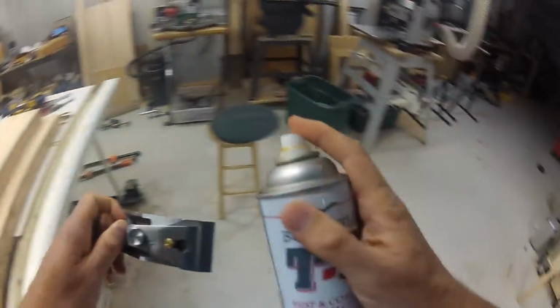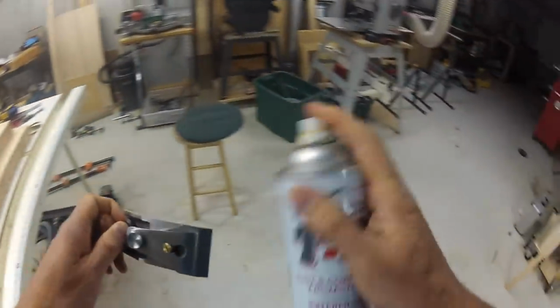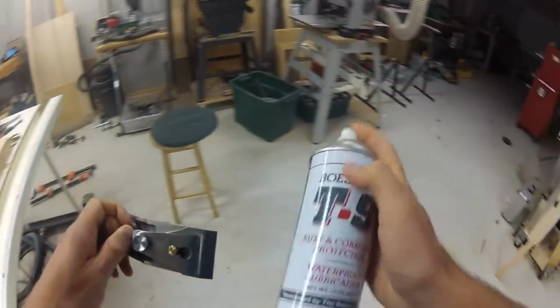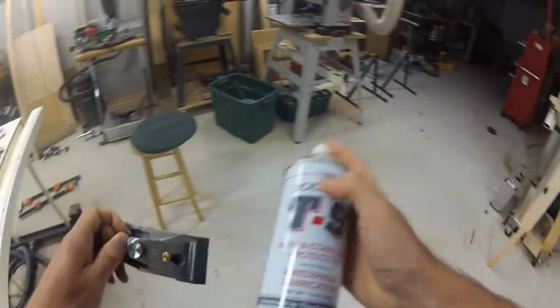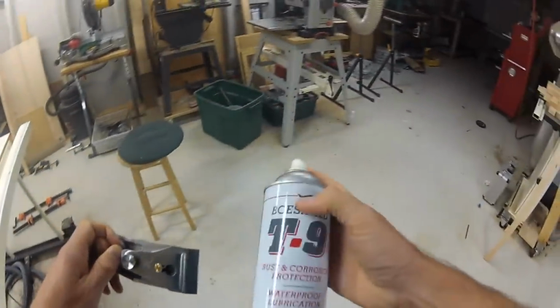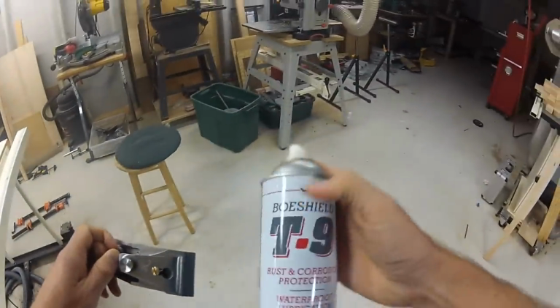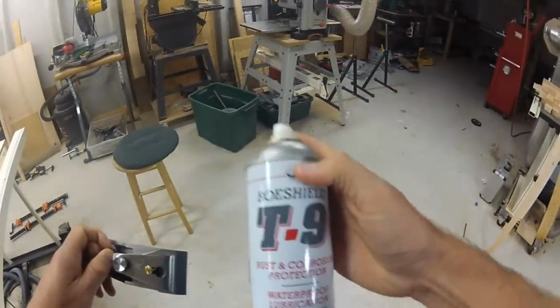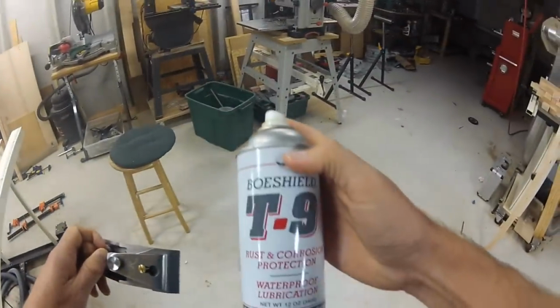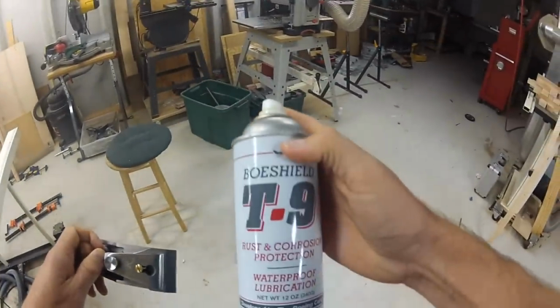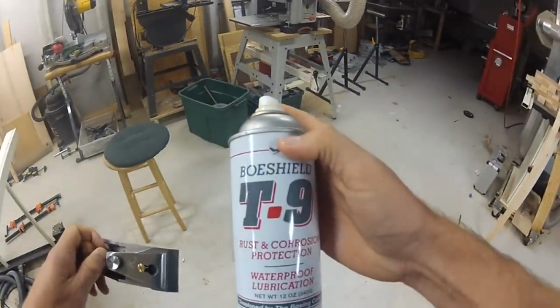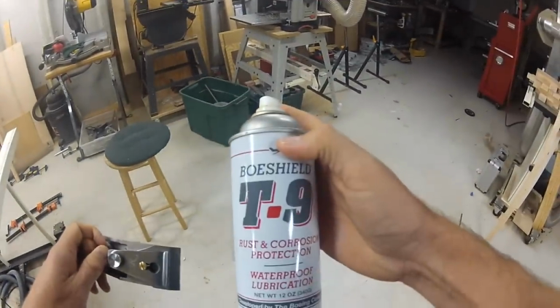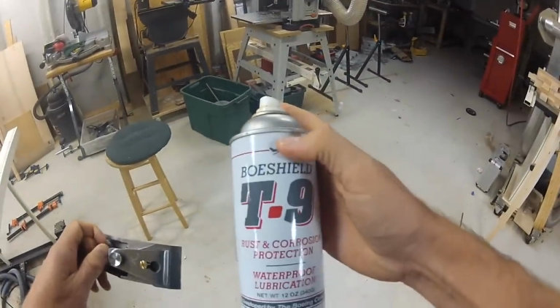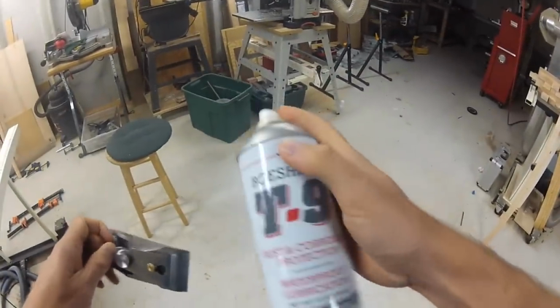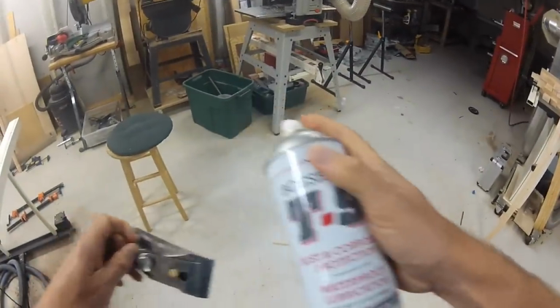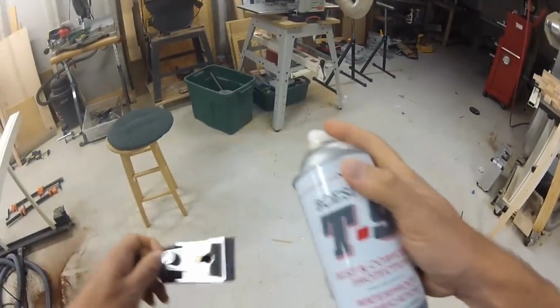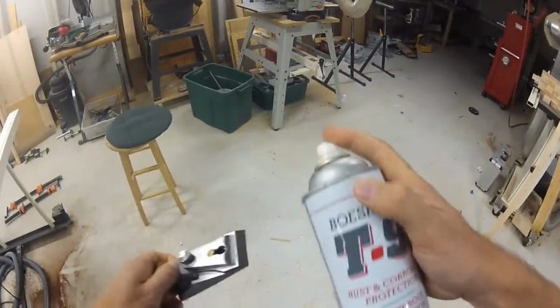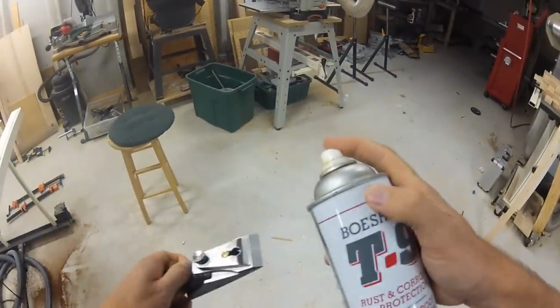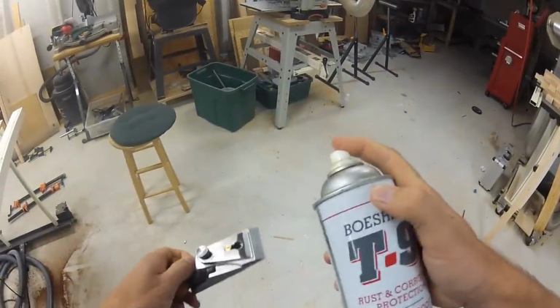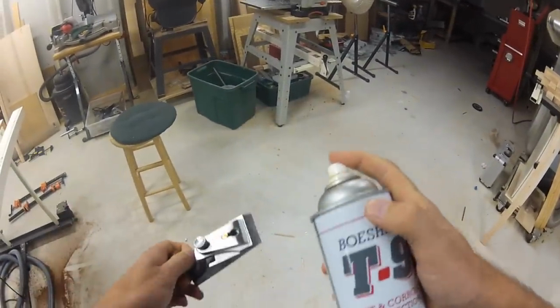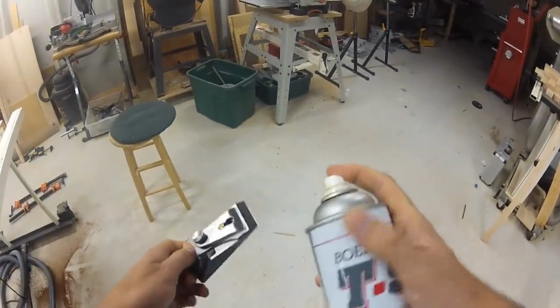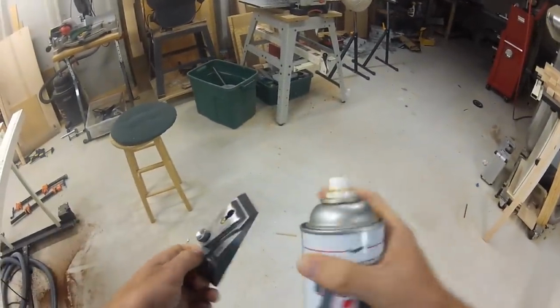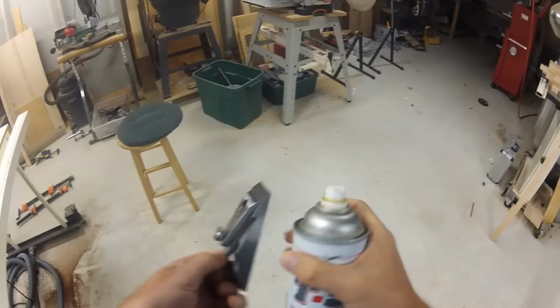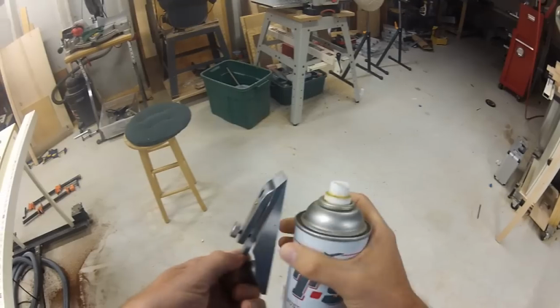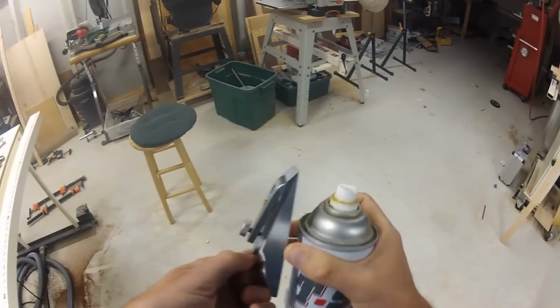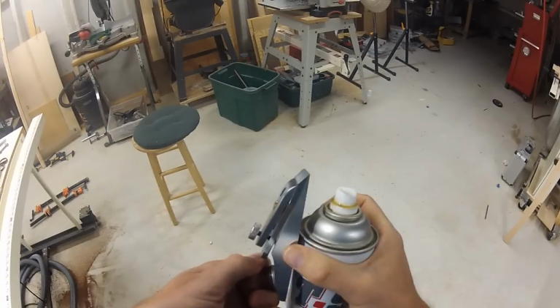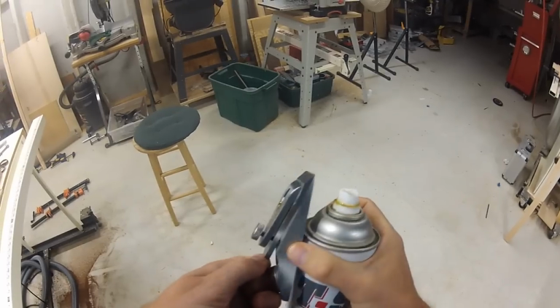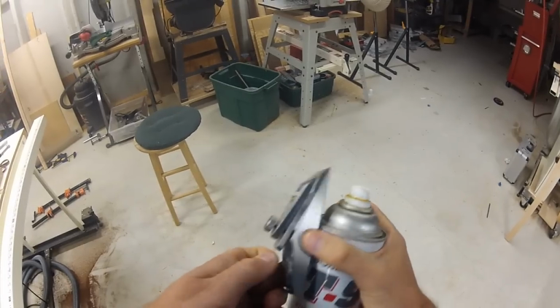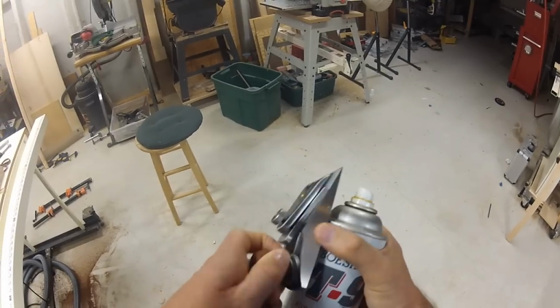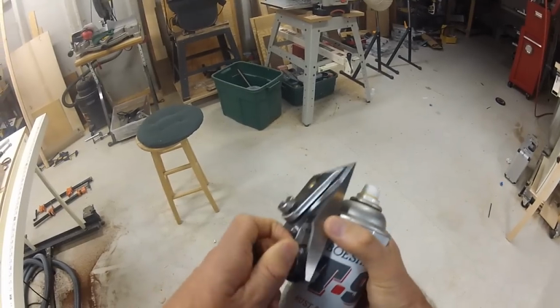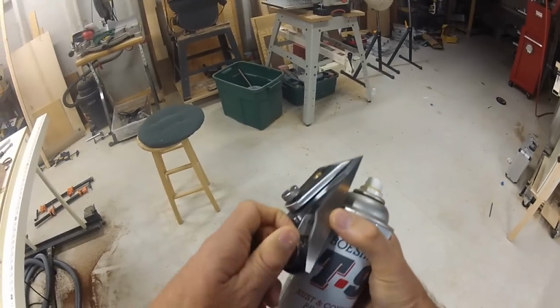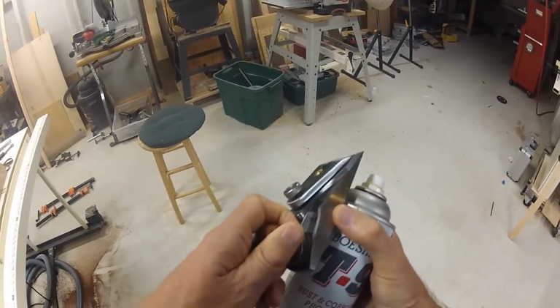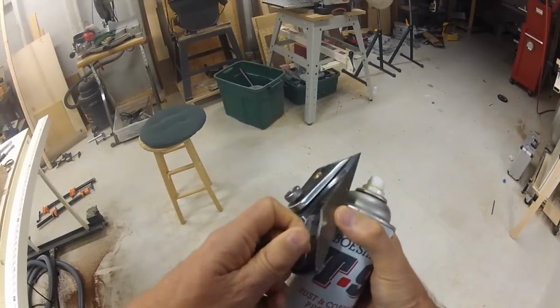I used BowShield T9 on all my tools. Nothing does a better job preventing rust.